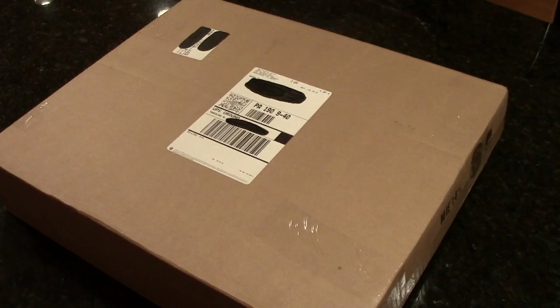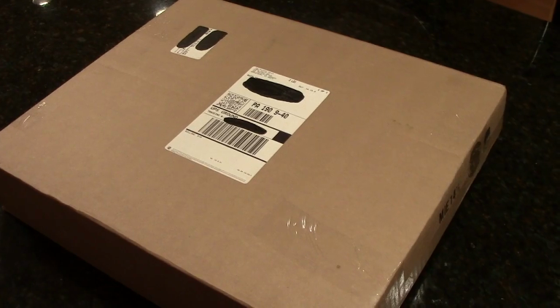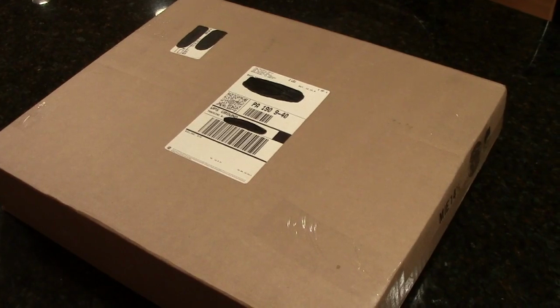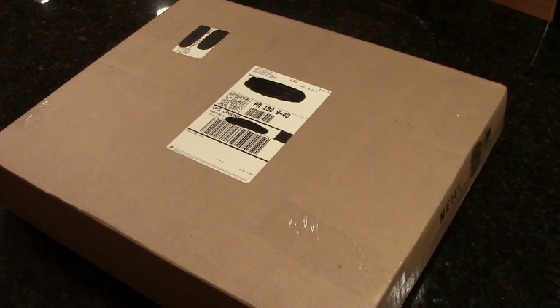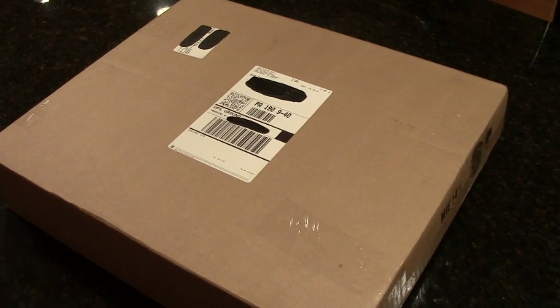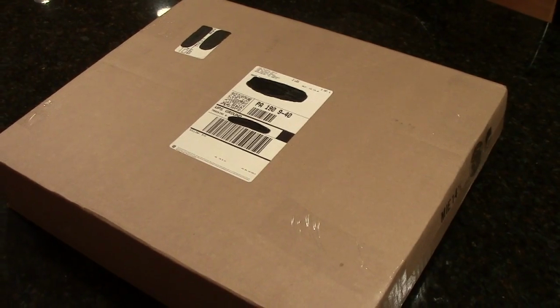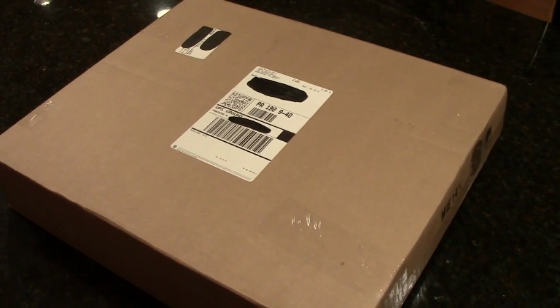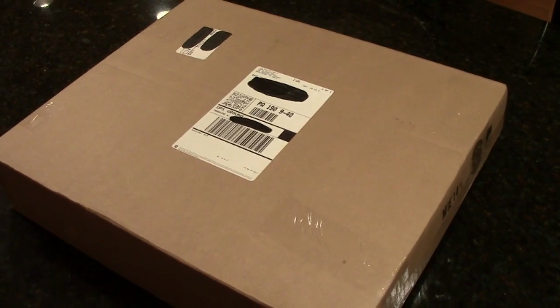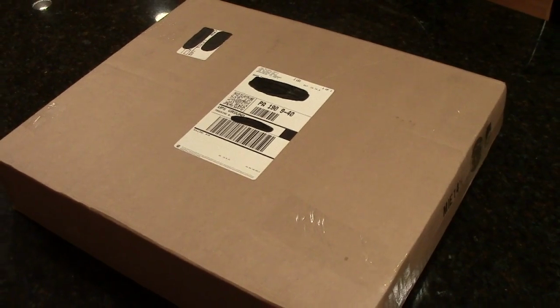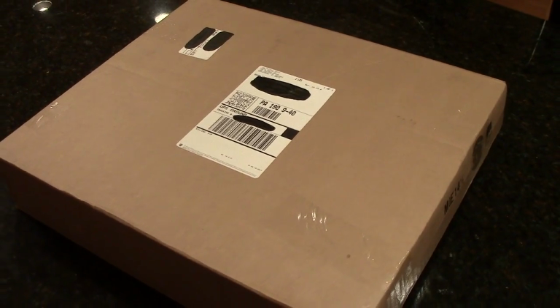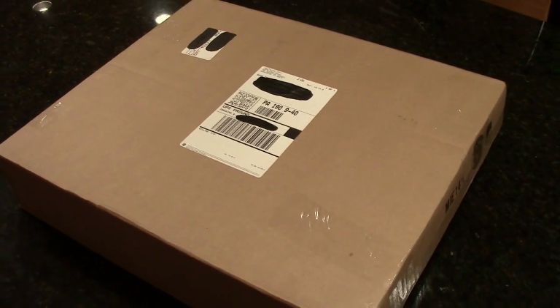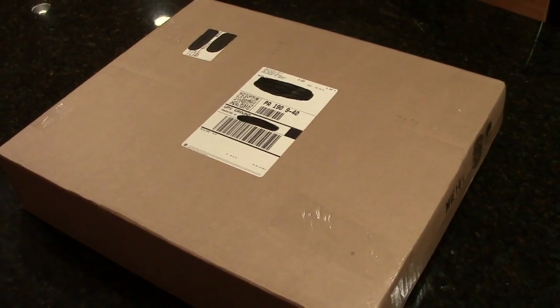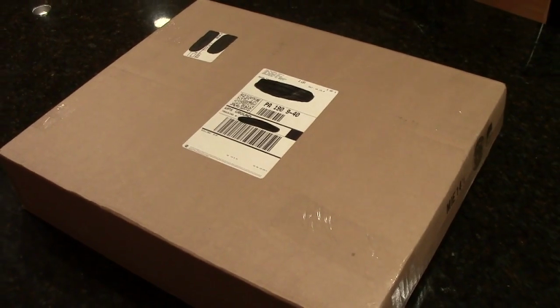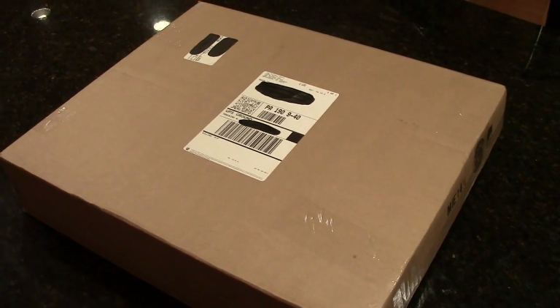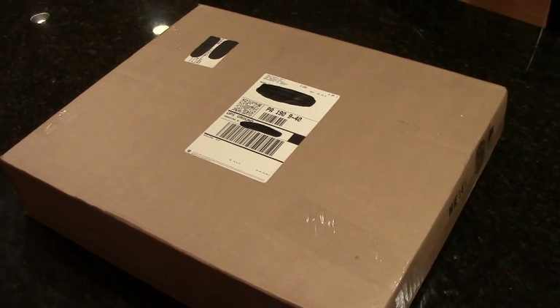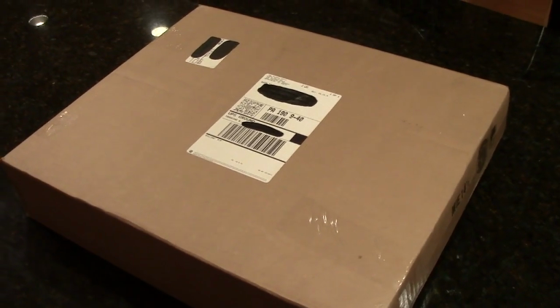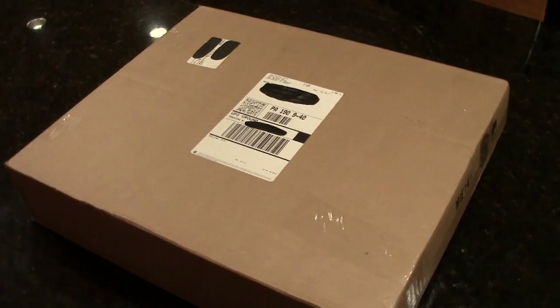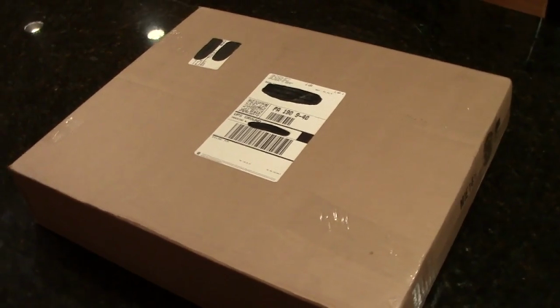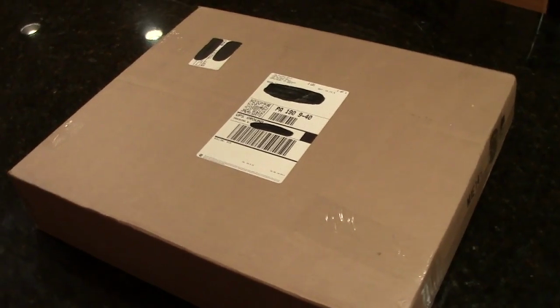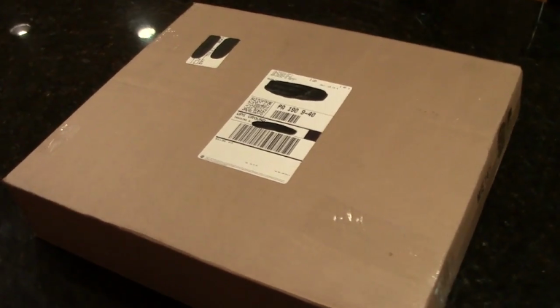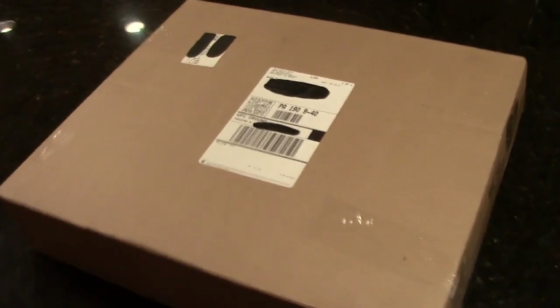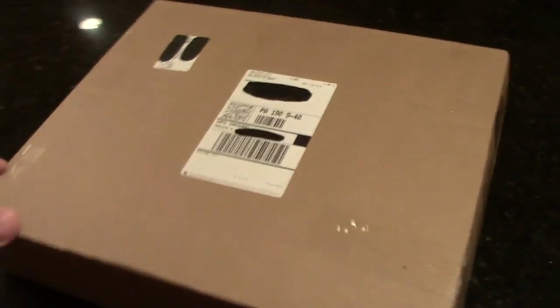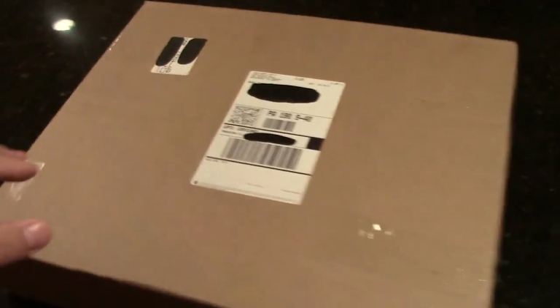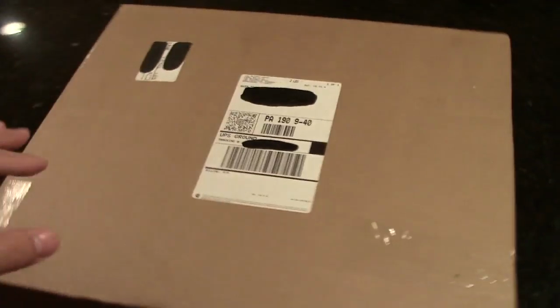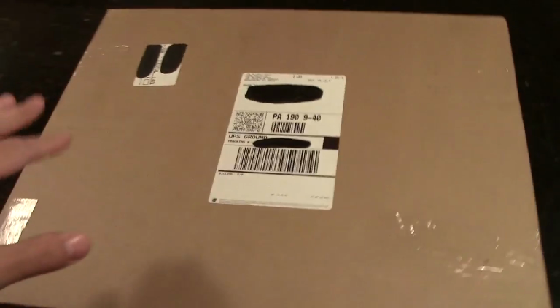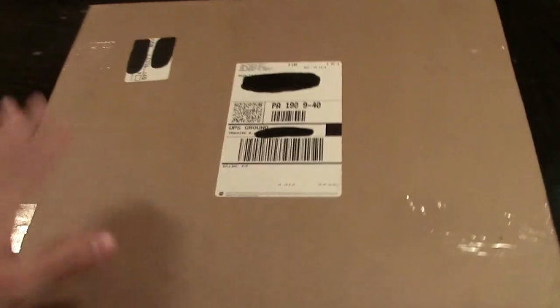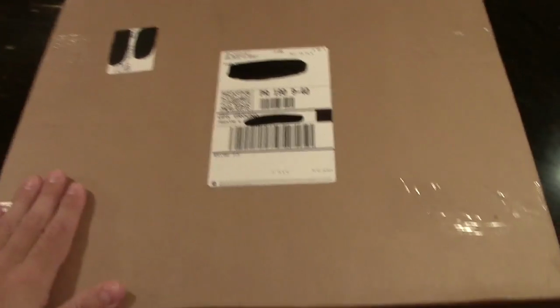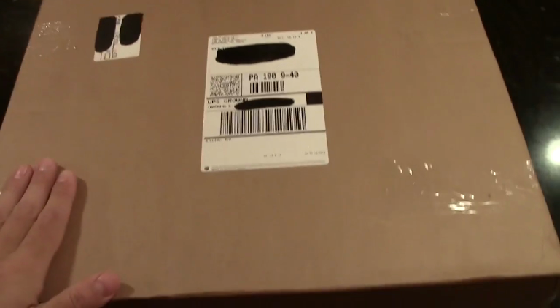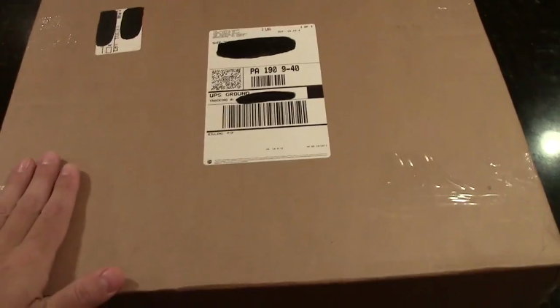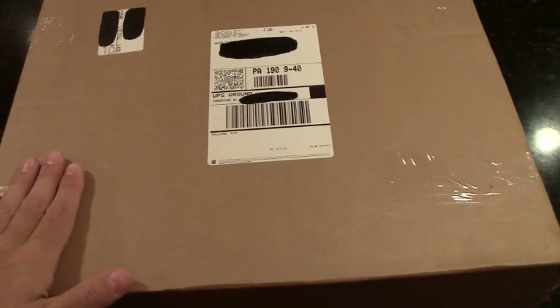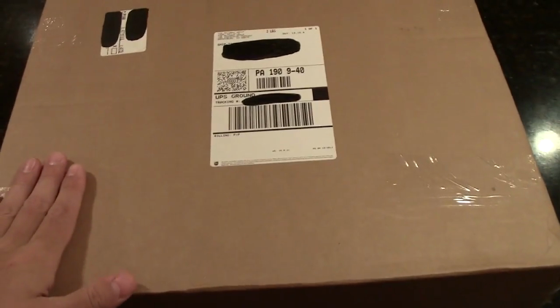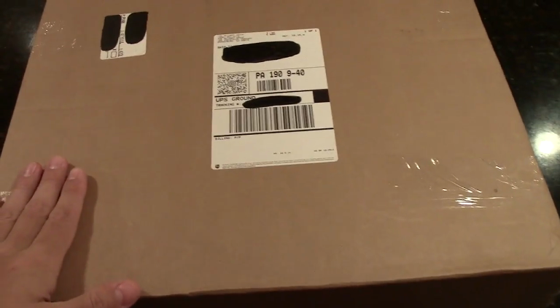Hey, what's going on guys? Dave the Usher here, and we're doing an unboxing today and I'm real excited.